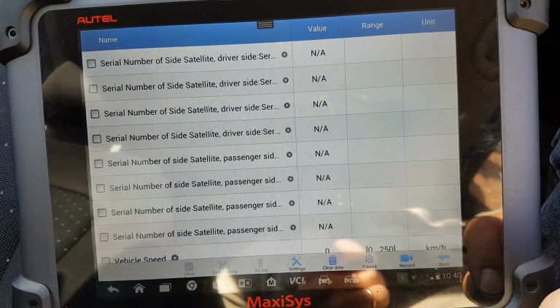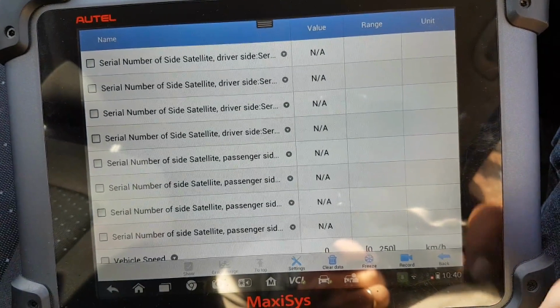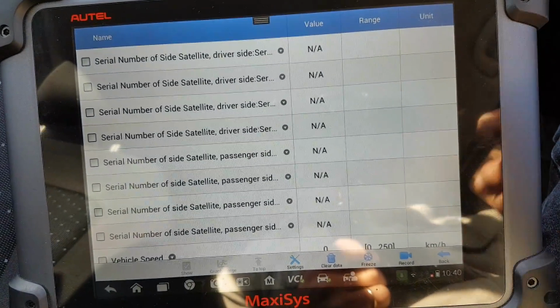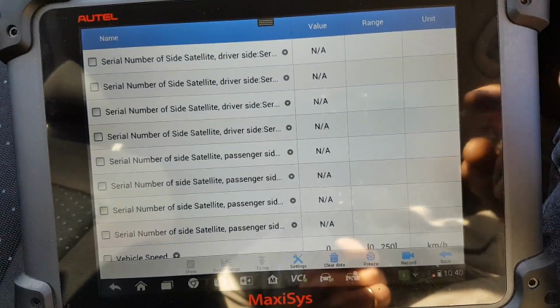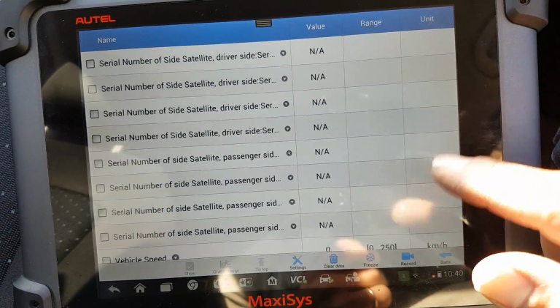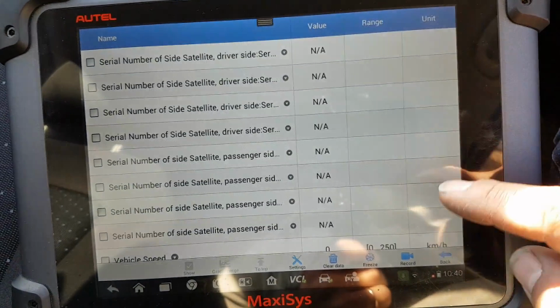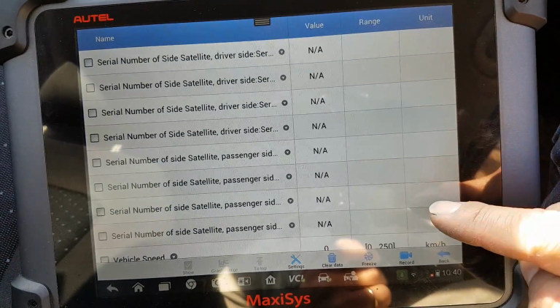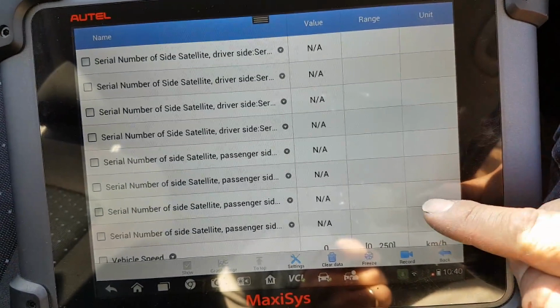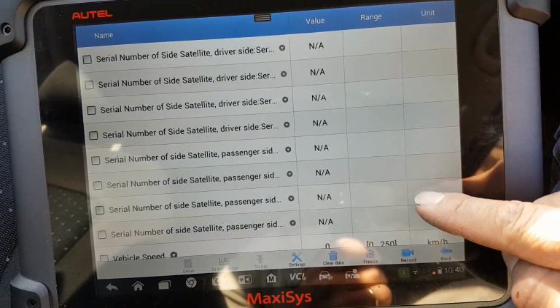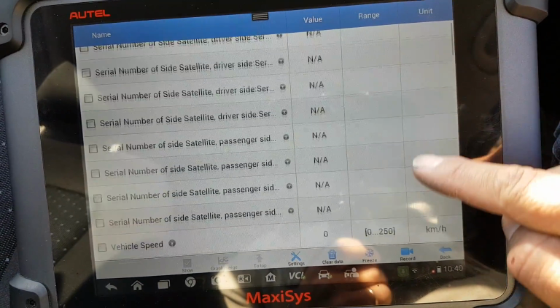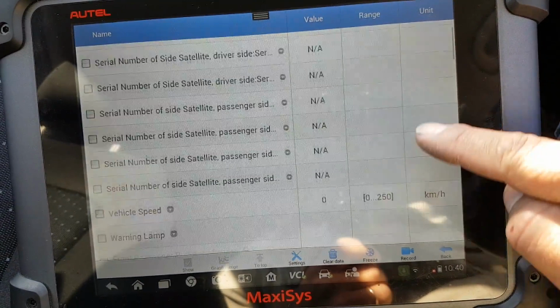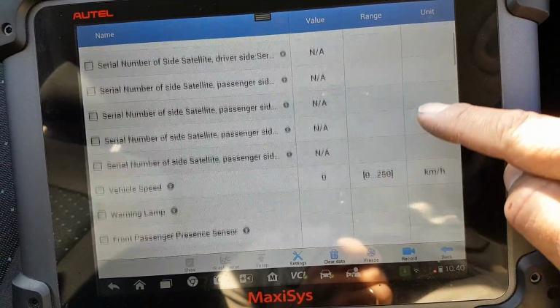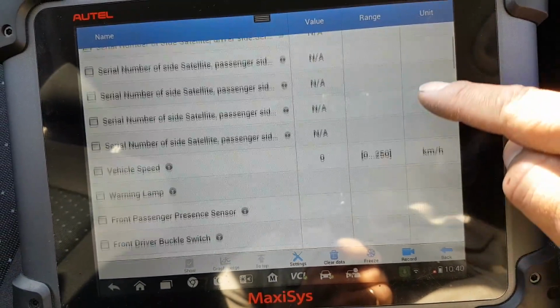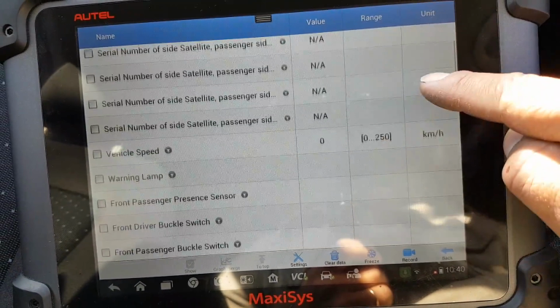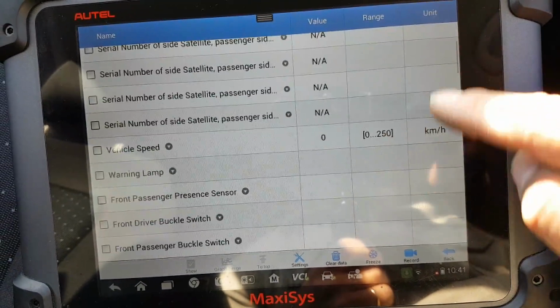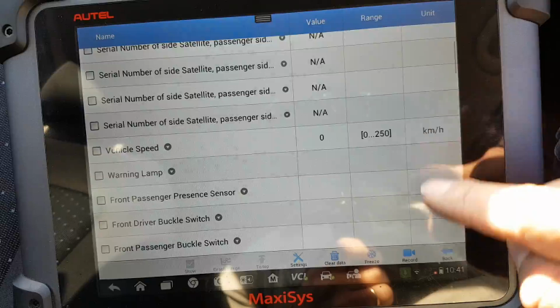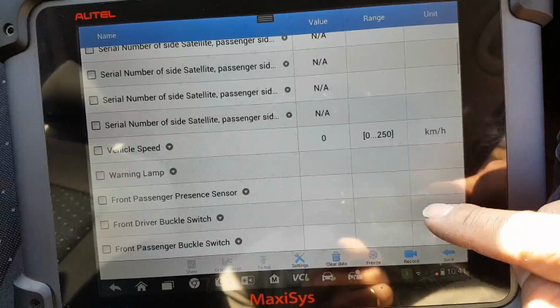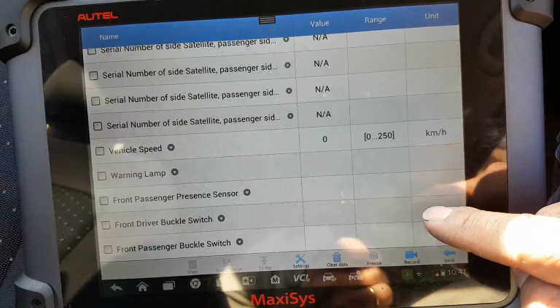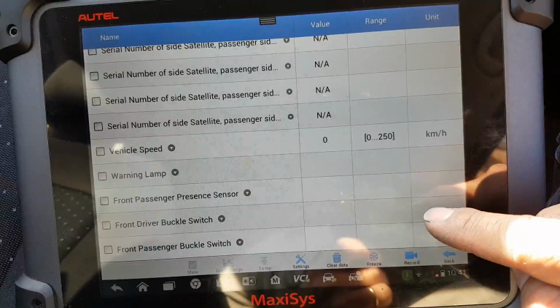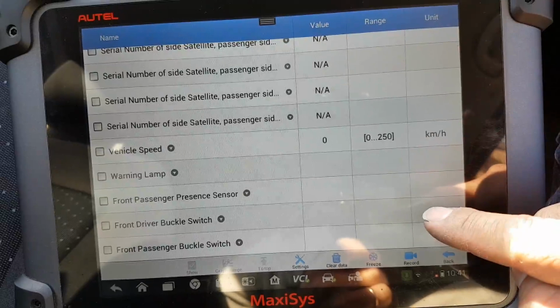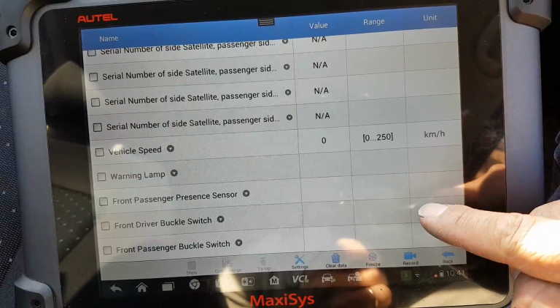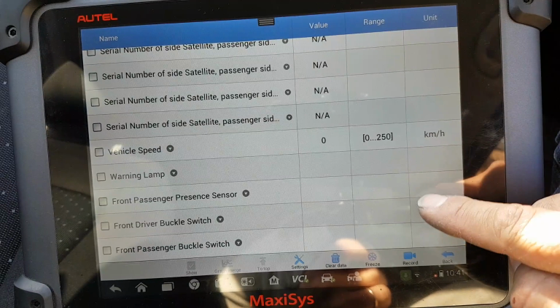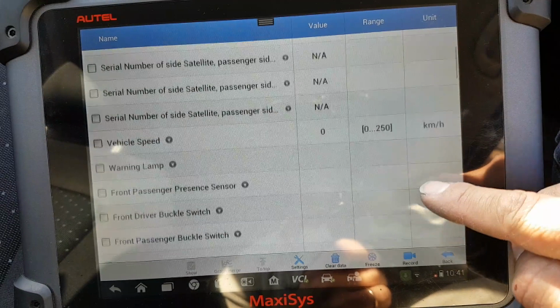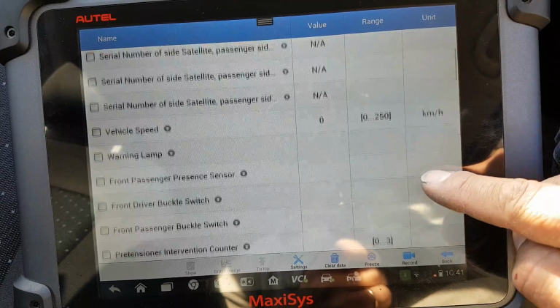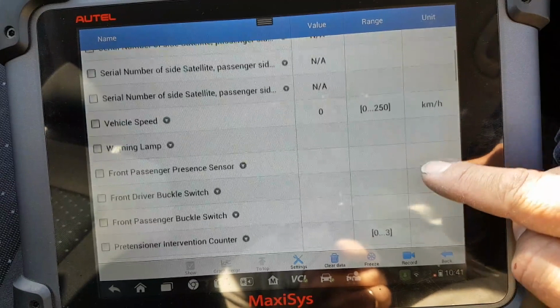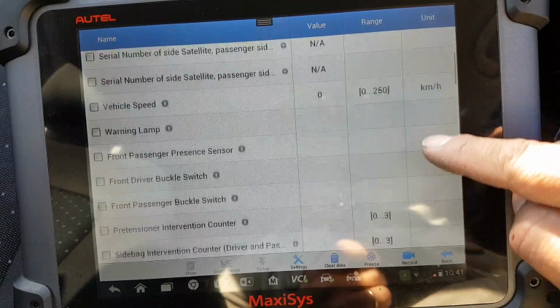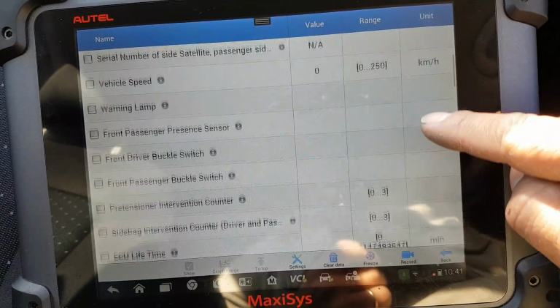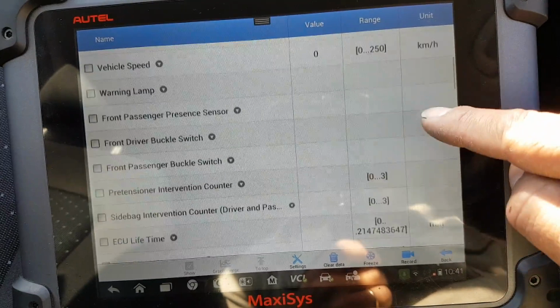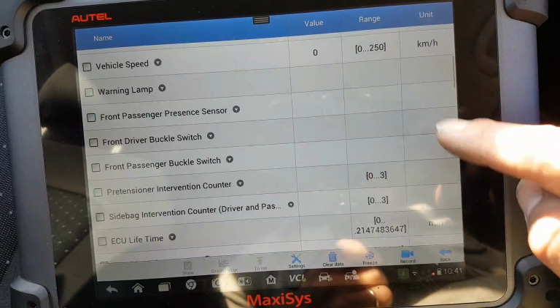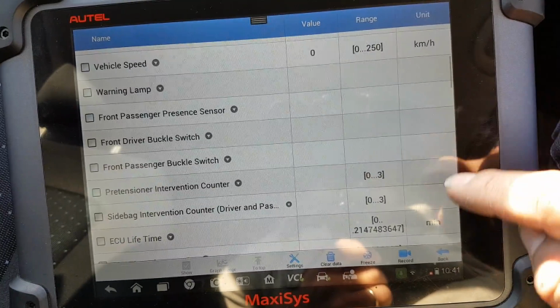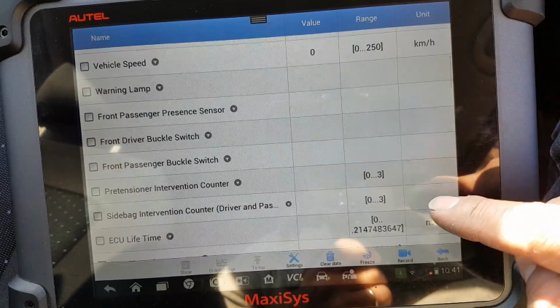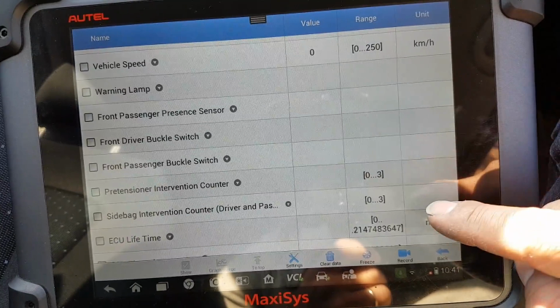Serial numbers — I'm not really worried about that.